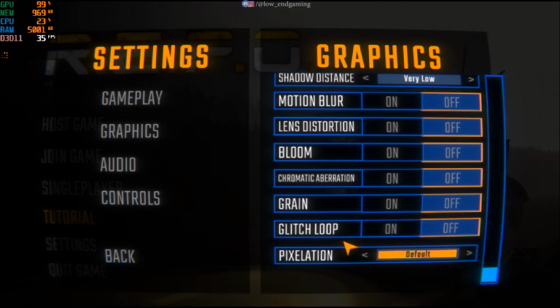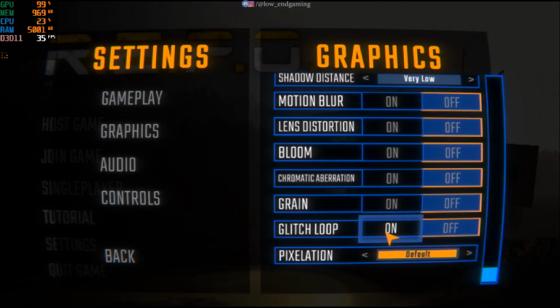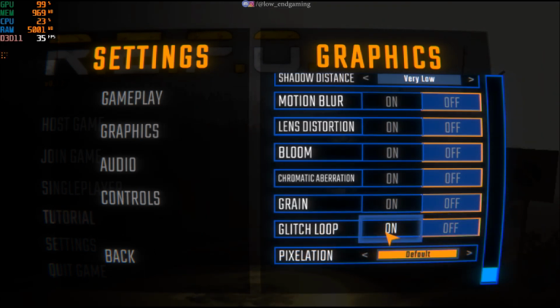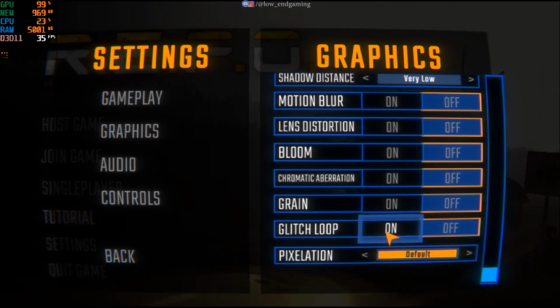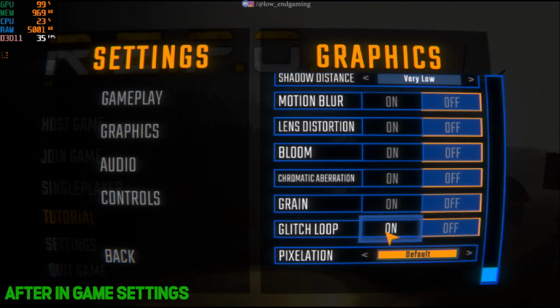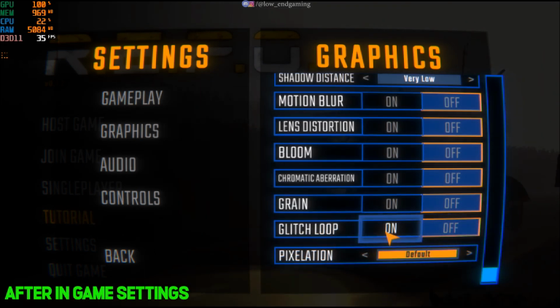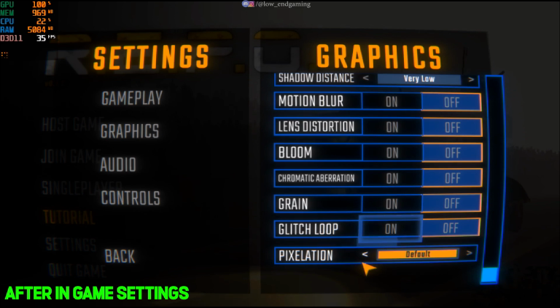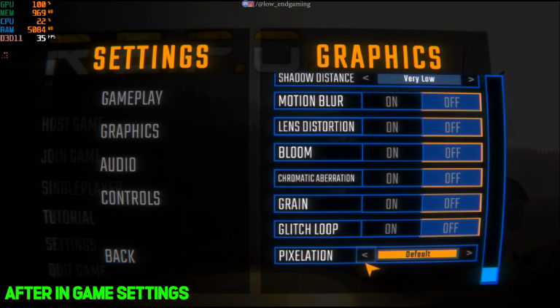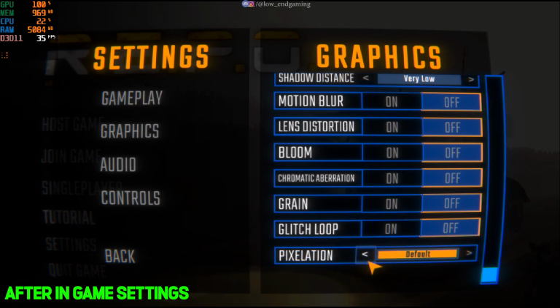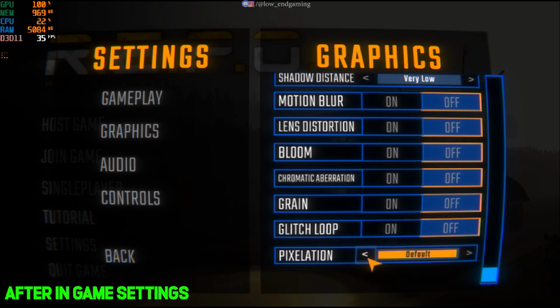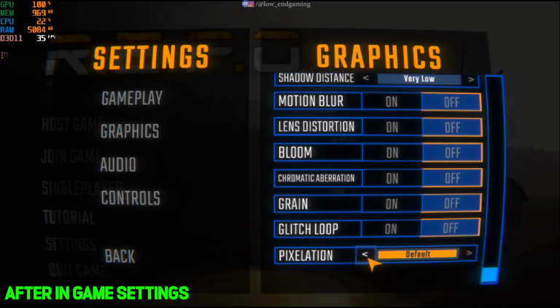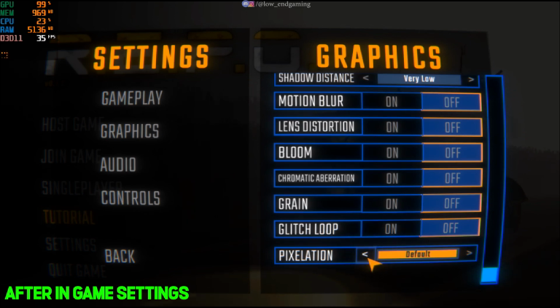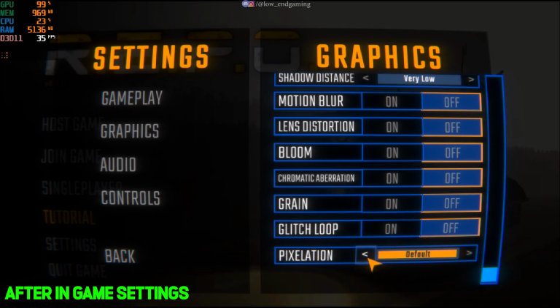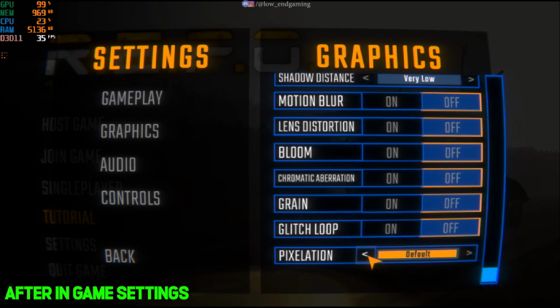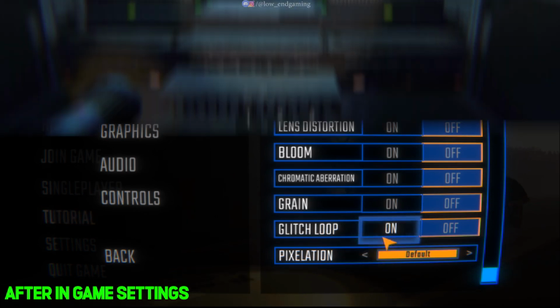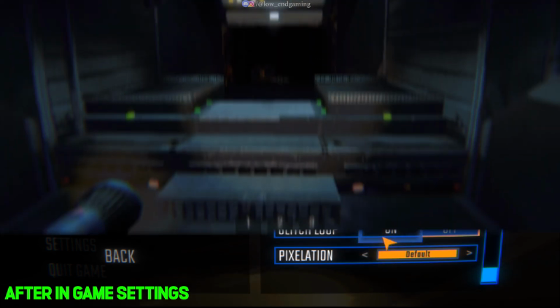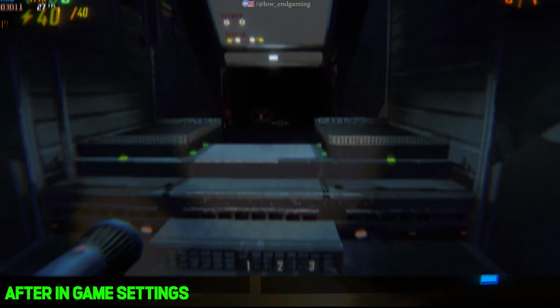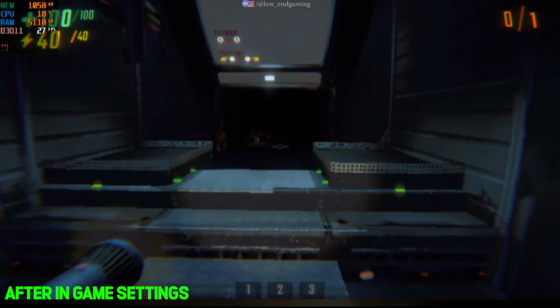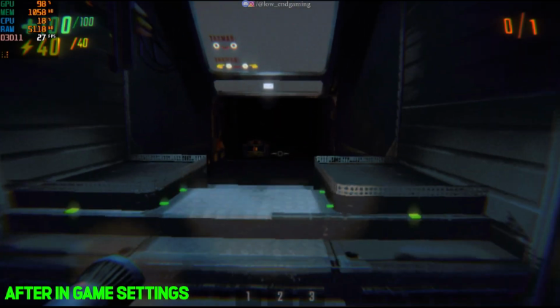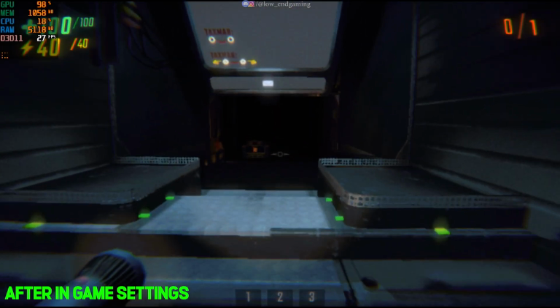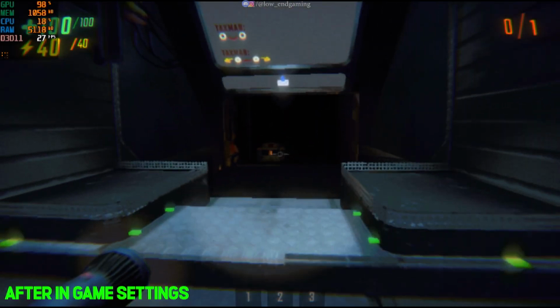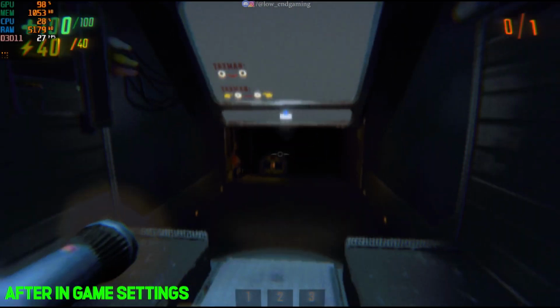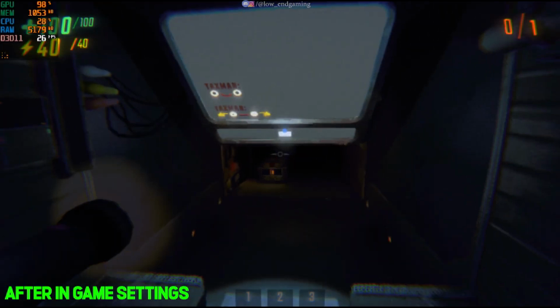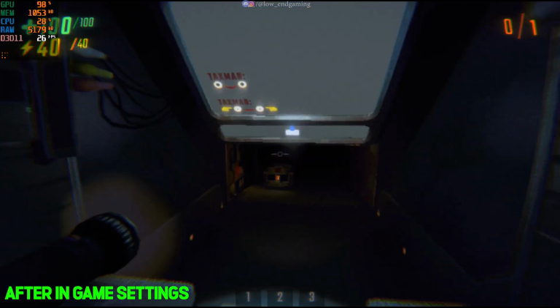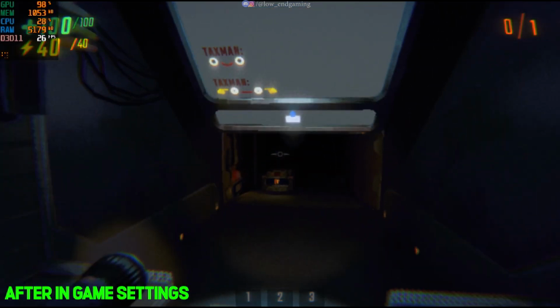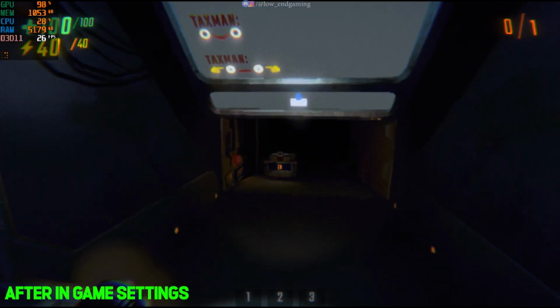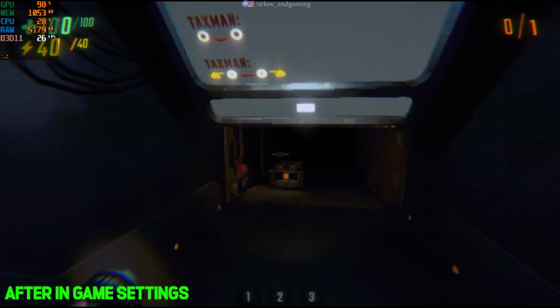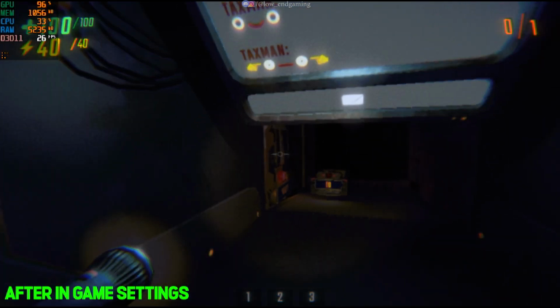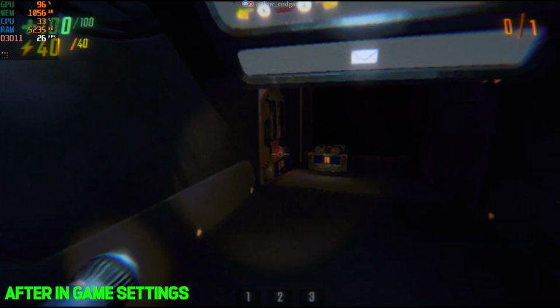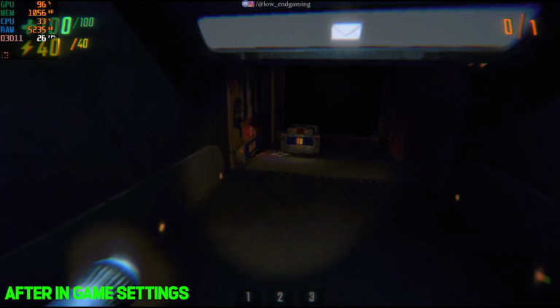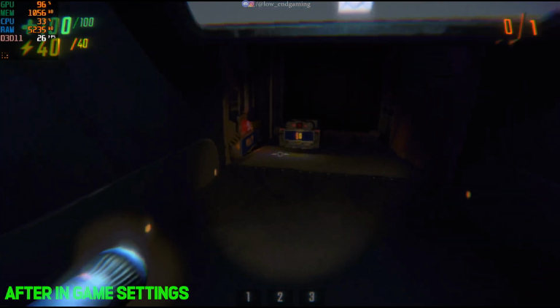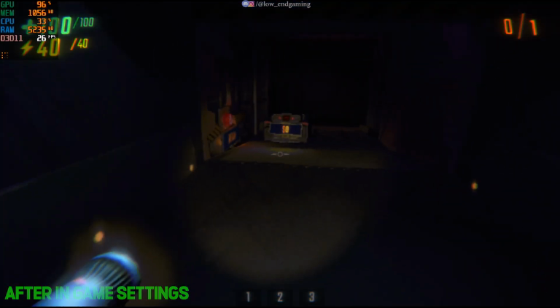Leave pixelation at its default value — don't change it. Now launch your game and check how it performs.